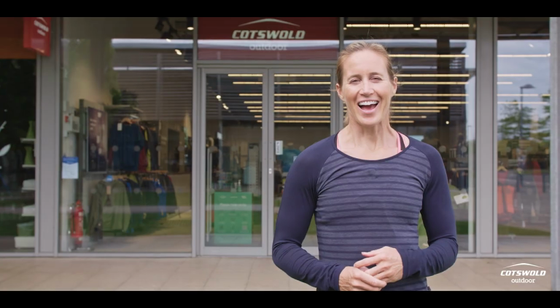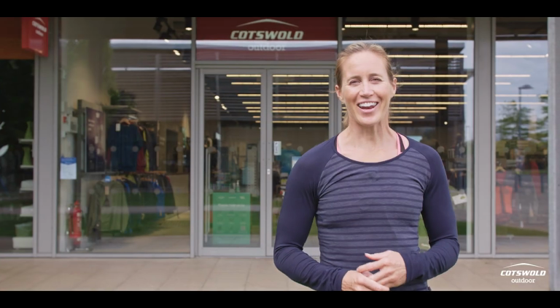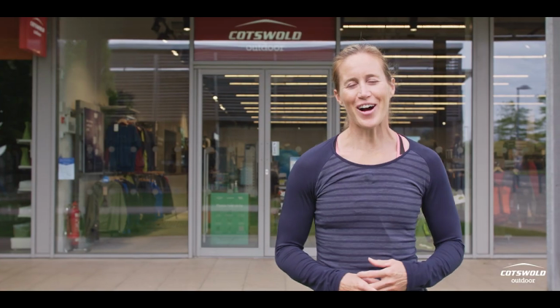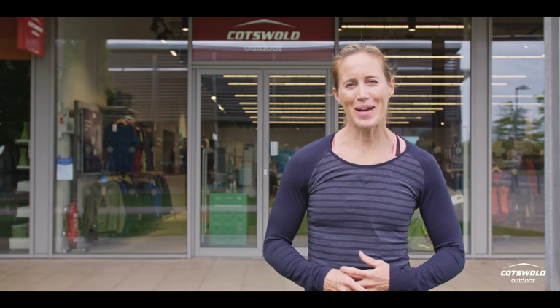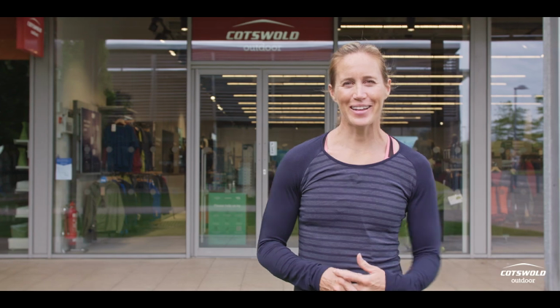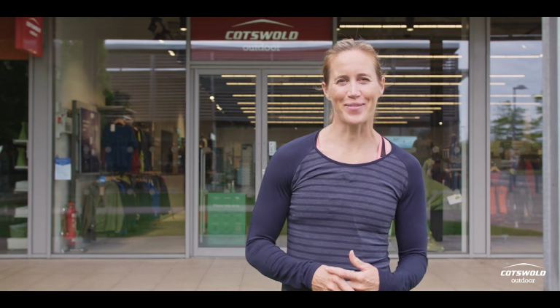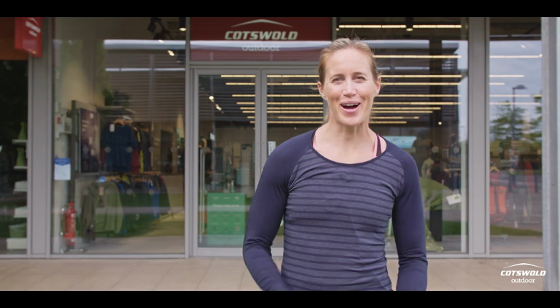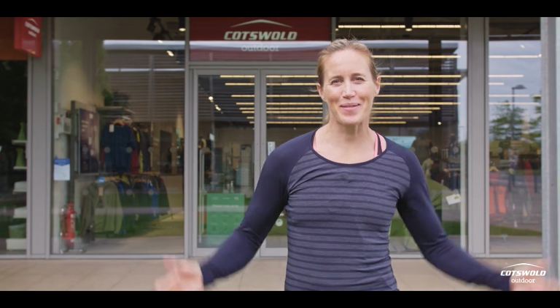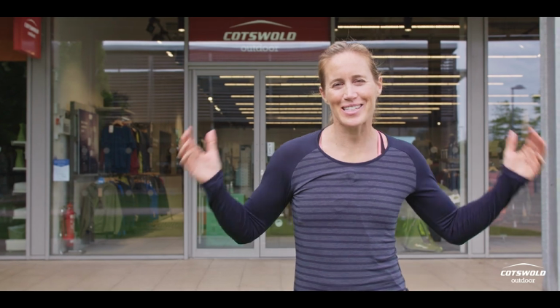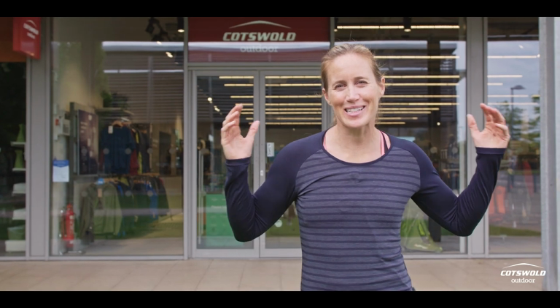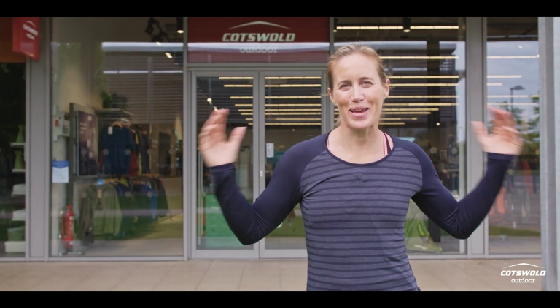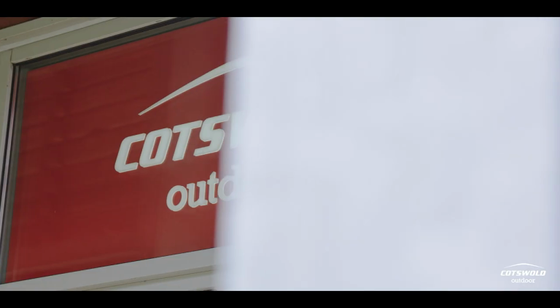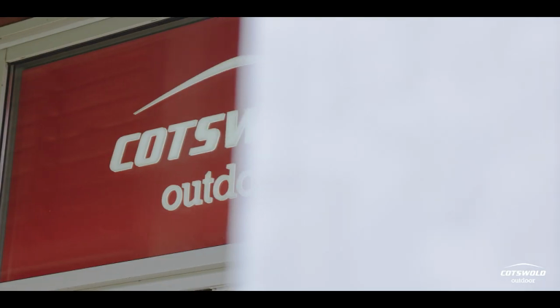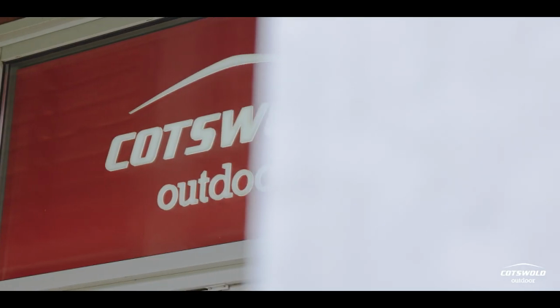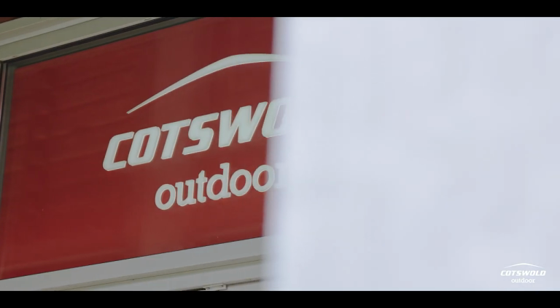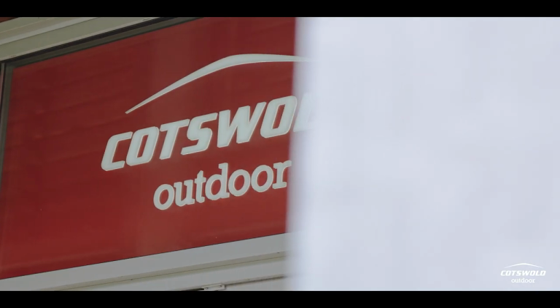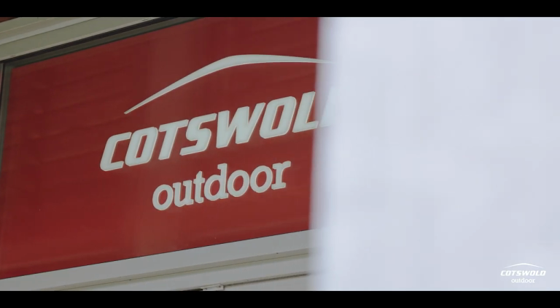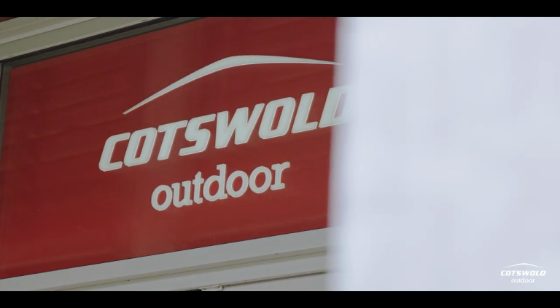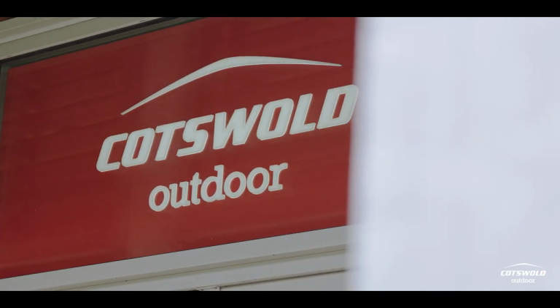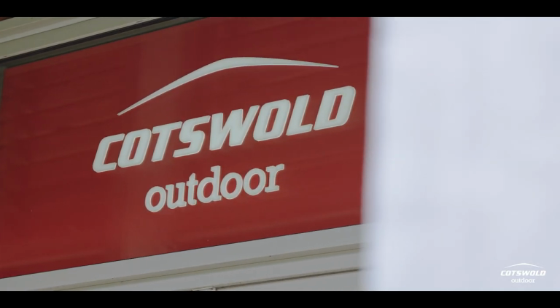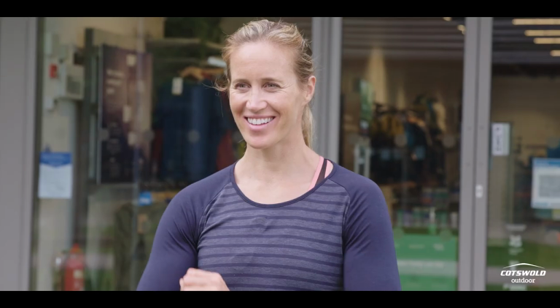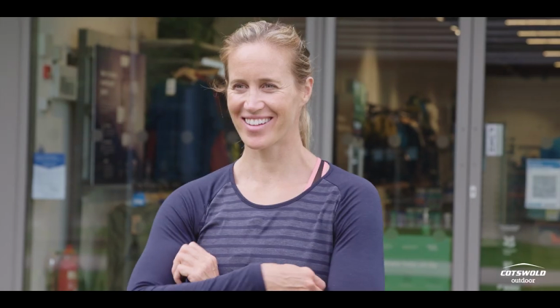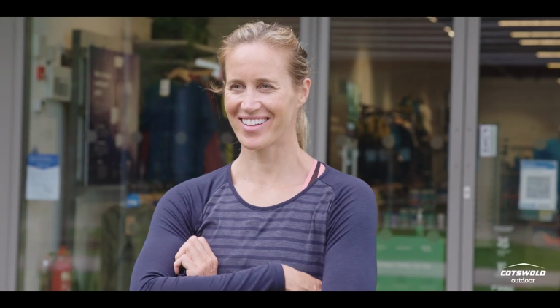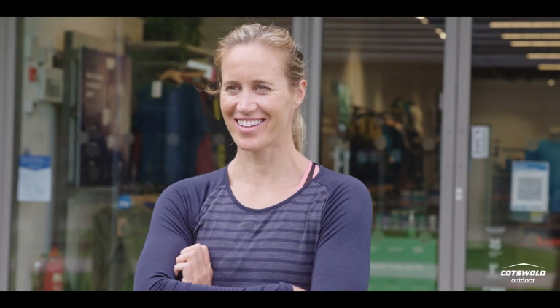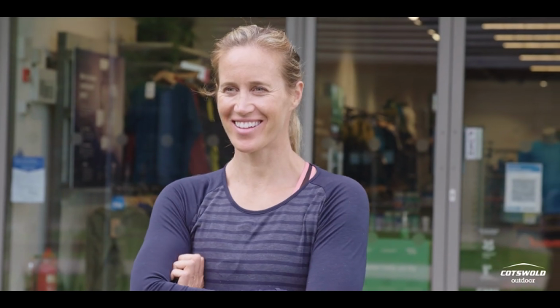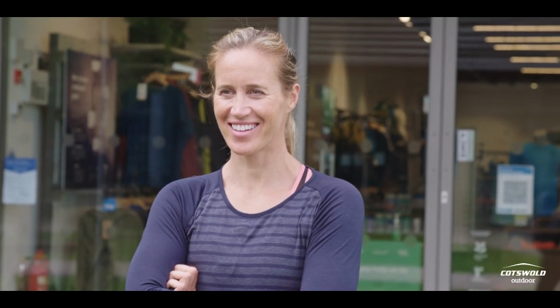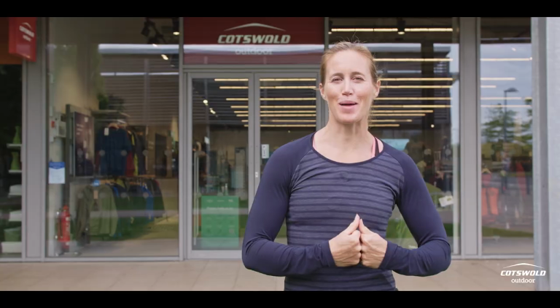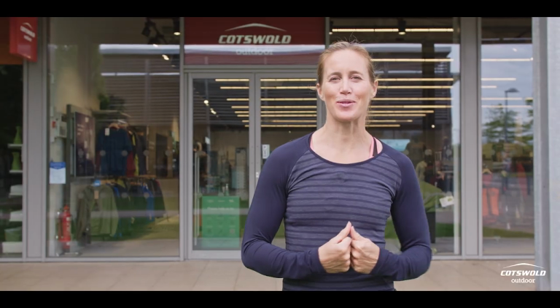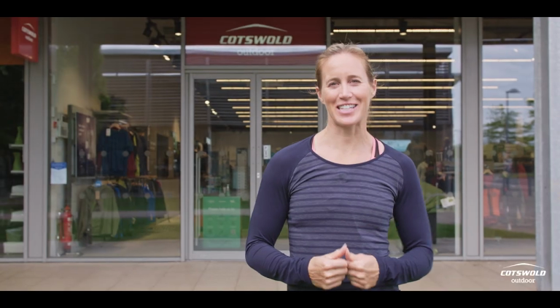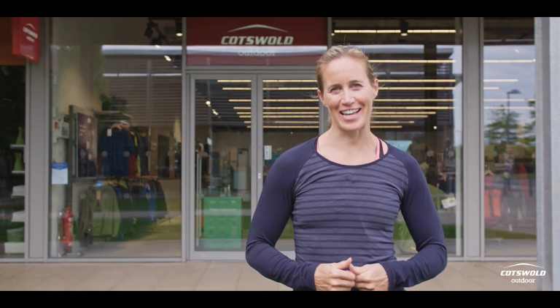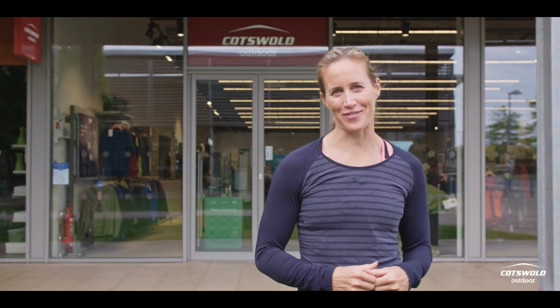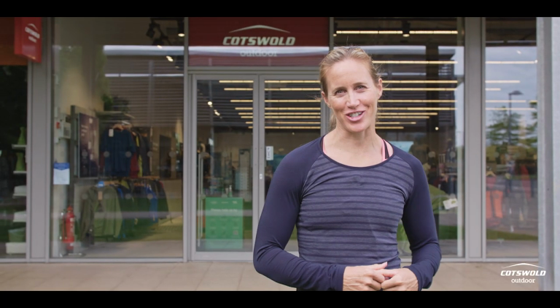Hello, I'm Helen Glover. I'm excited to be here at Cotswold Outdoors to get my very own boot fitting to set me up on today's adventure.